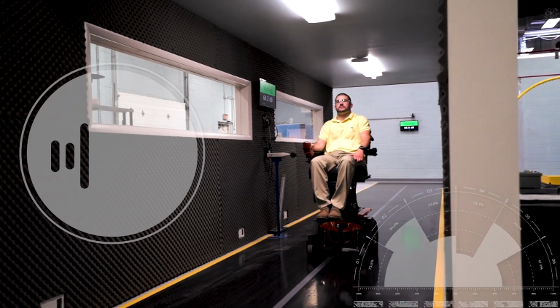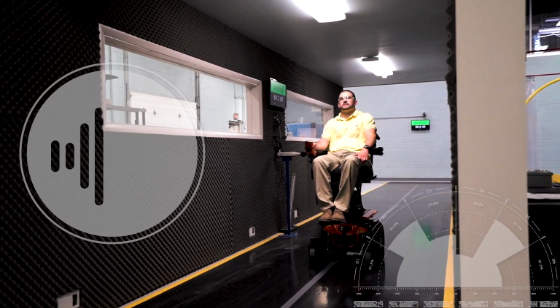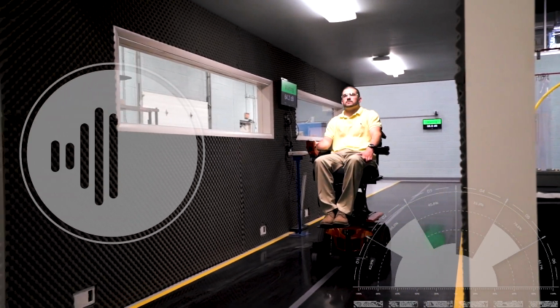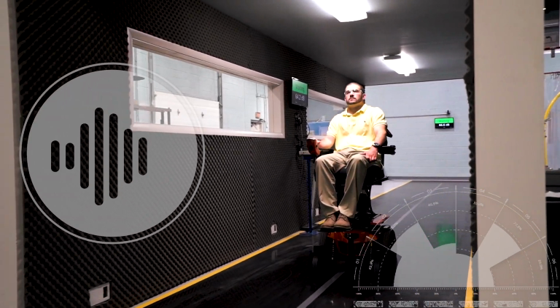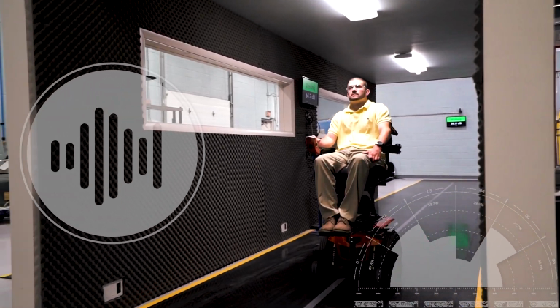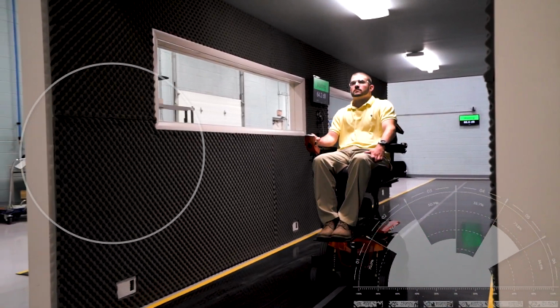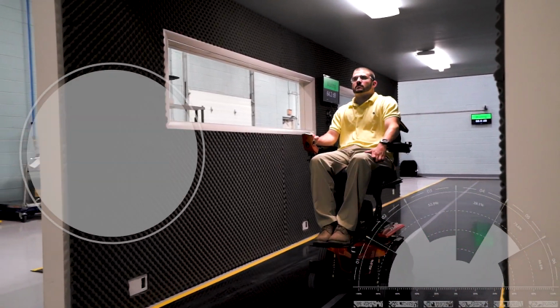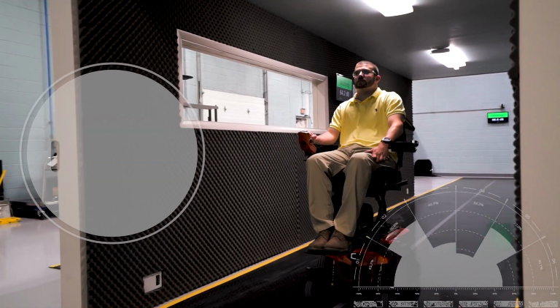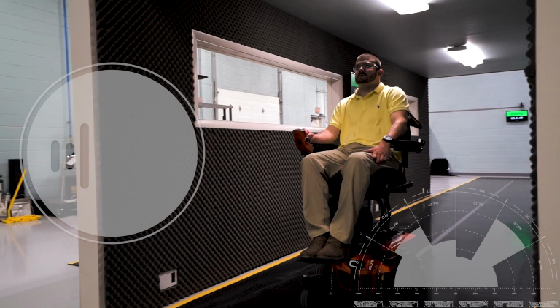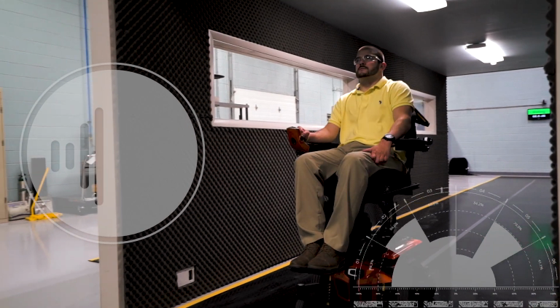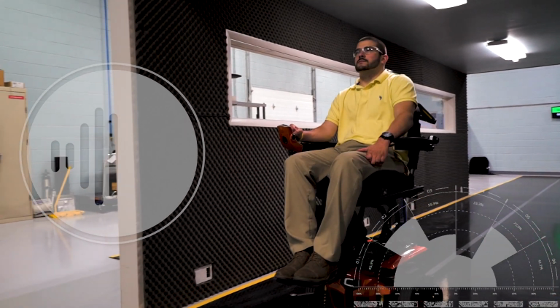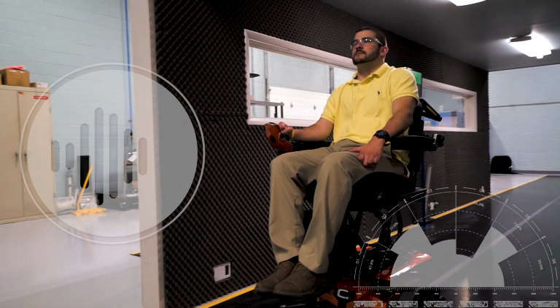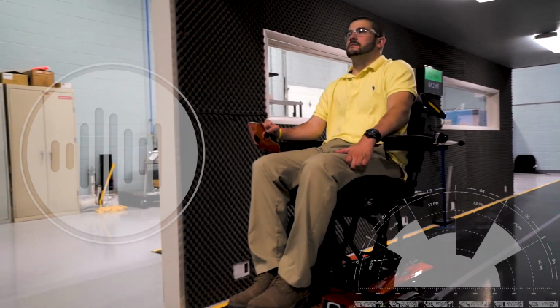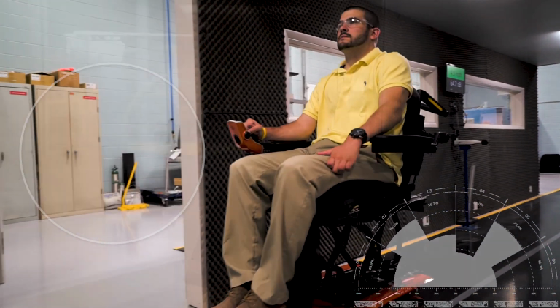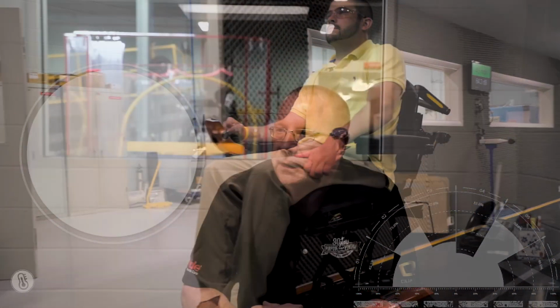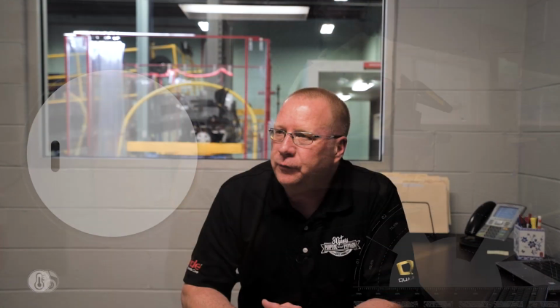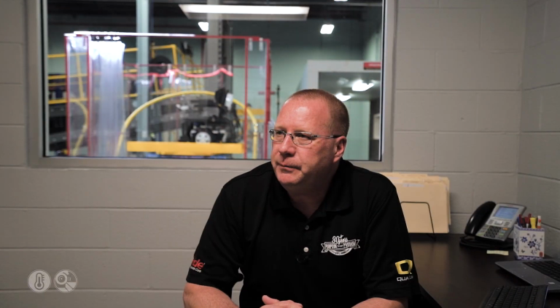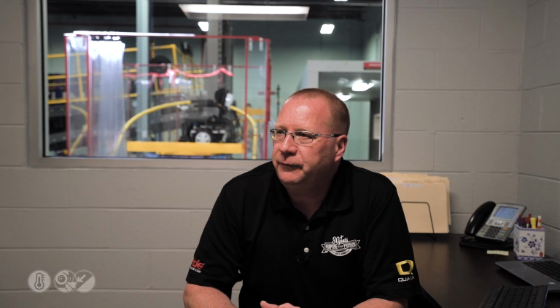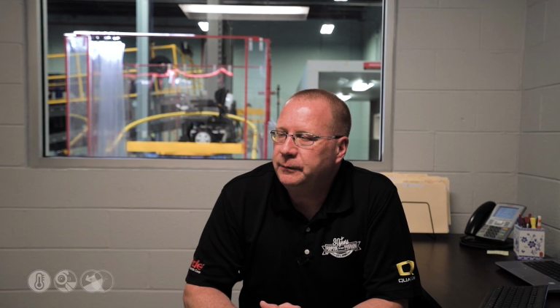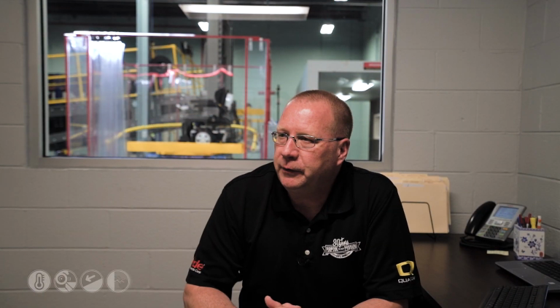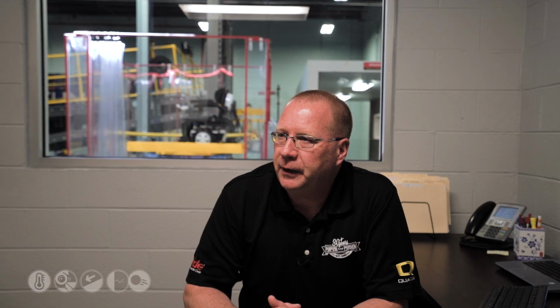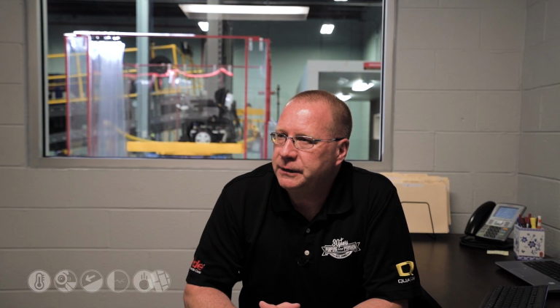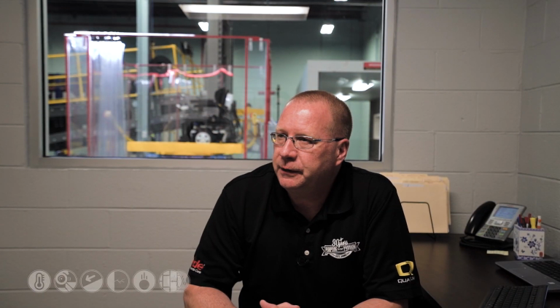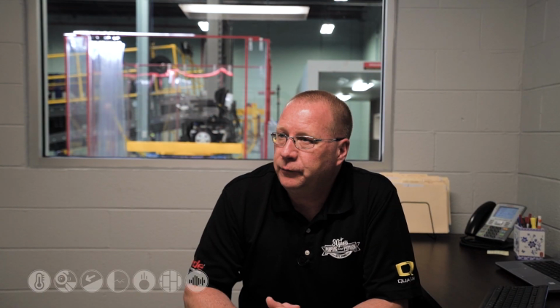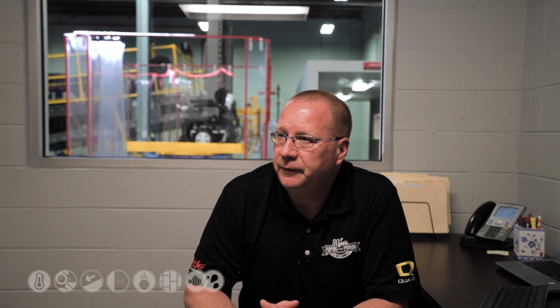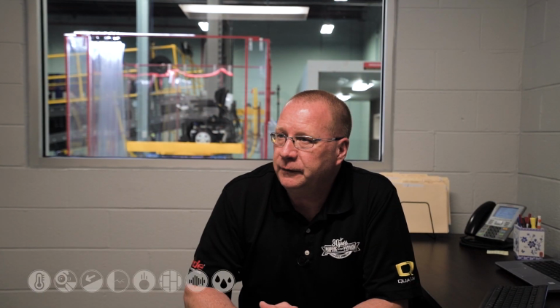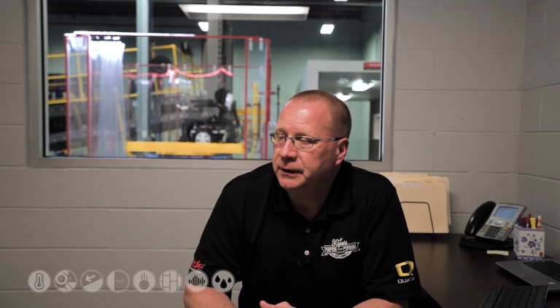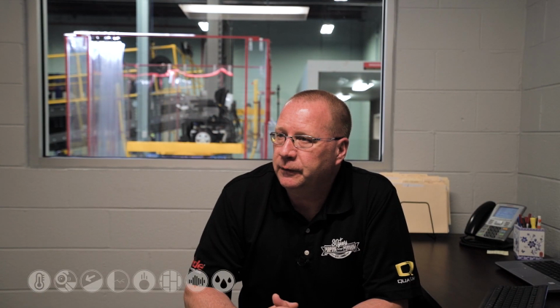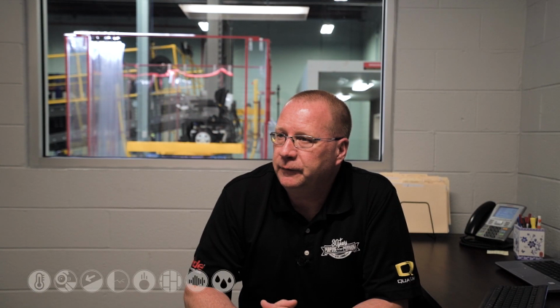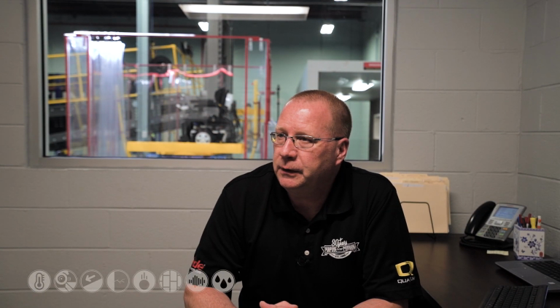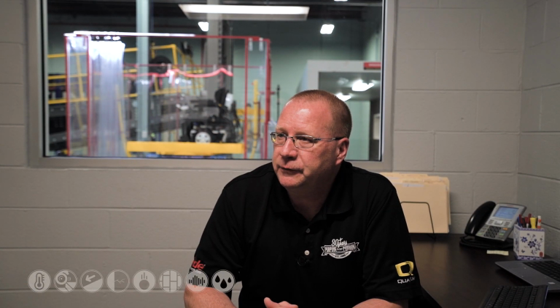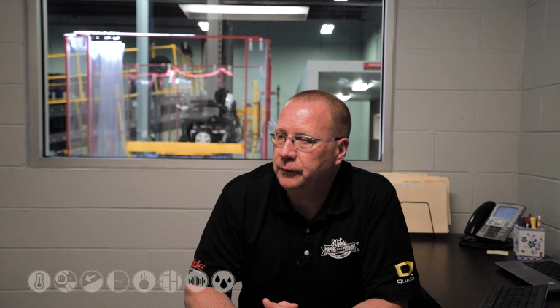Another important test is driving our chairs through an acoustic sound chamber to determine if the chairs adhere to industry sound standards. It's a great benefit to be able to drive the chair through the sound chamber so we can measure the noise coming from each side.